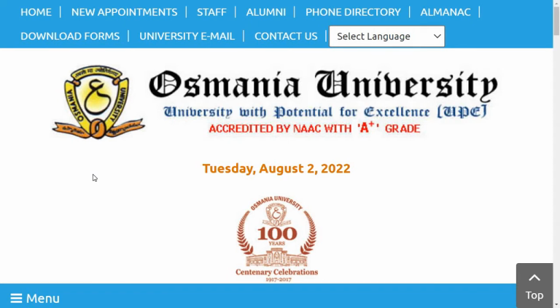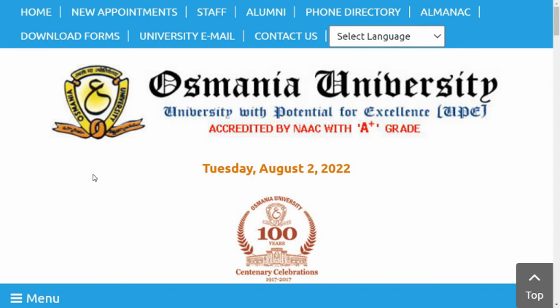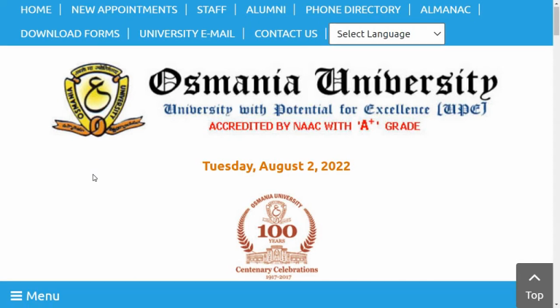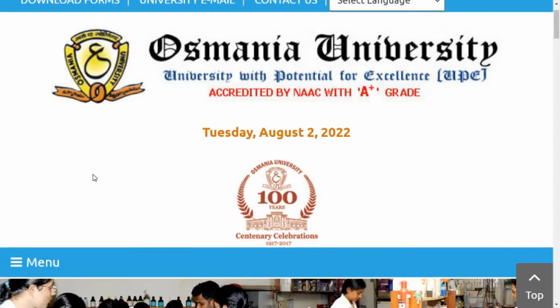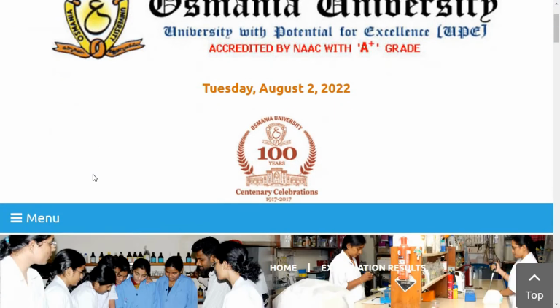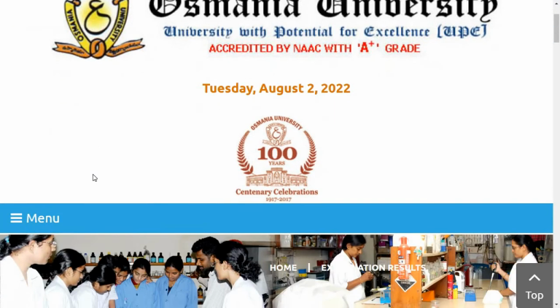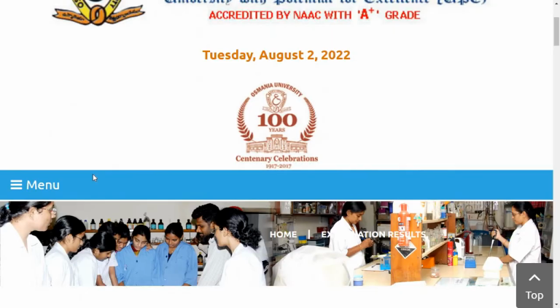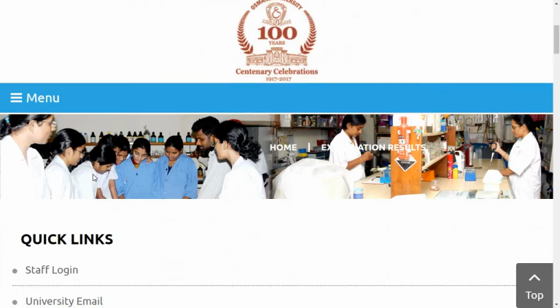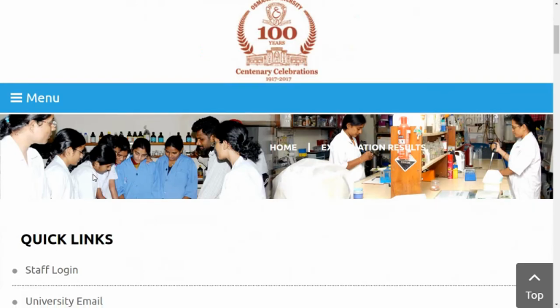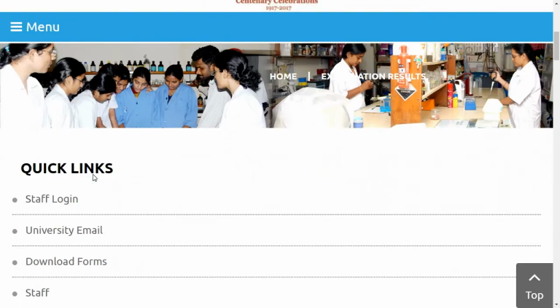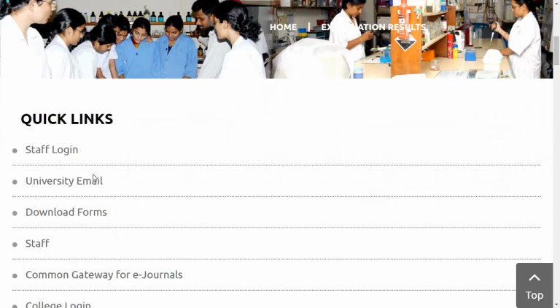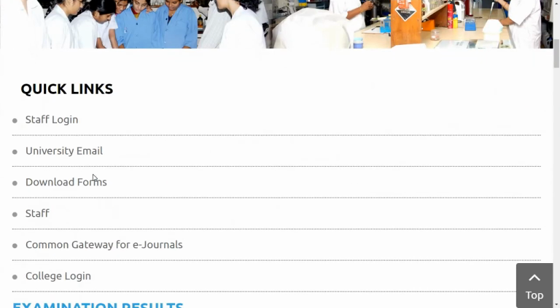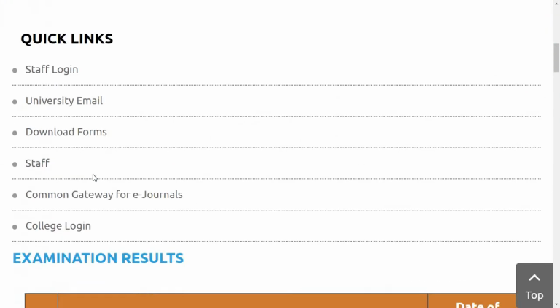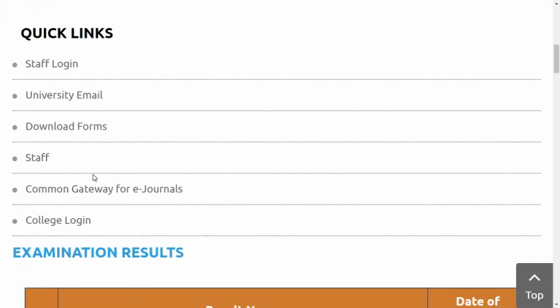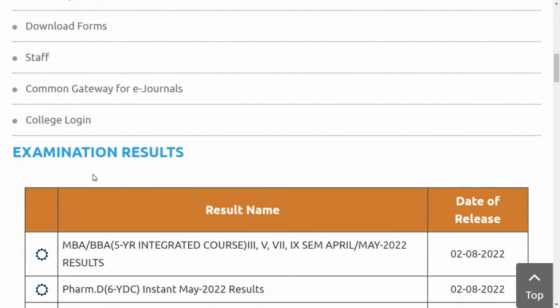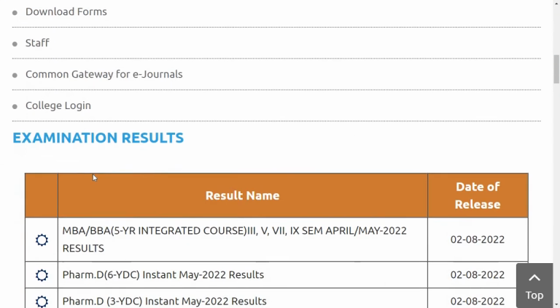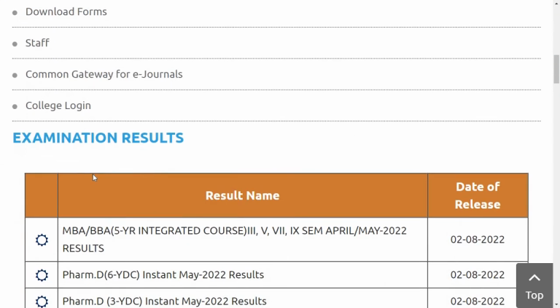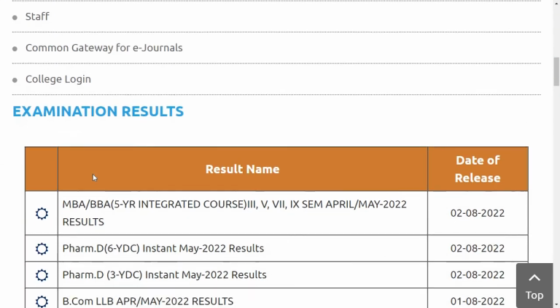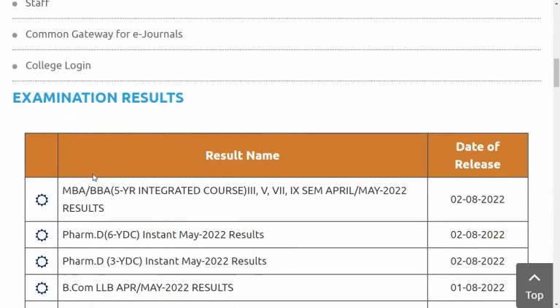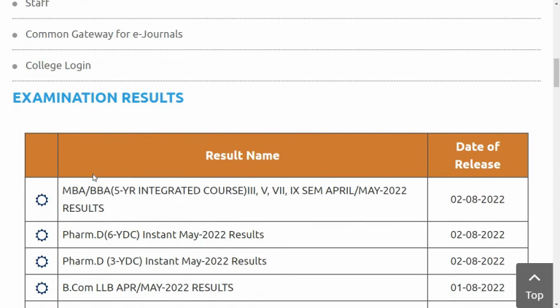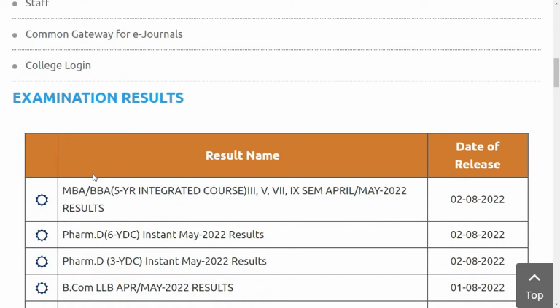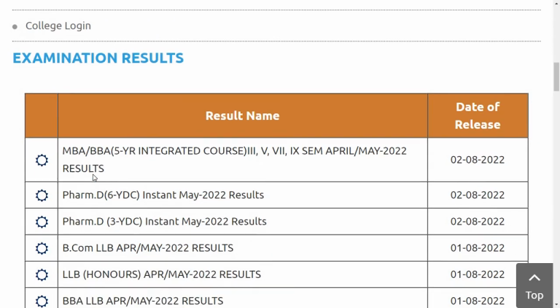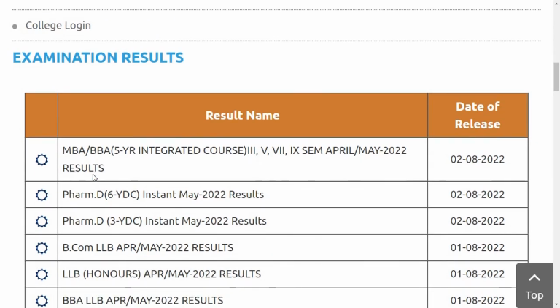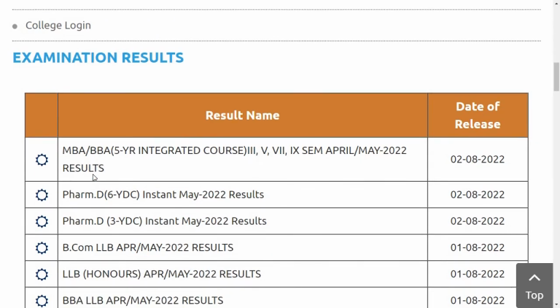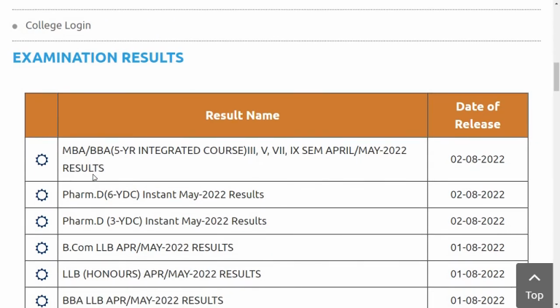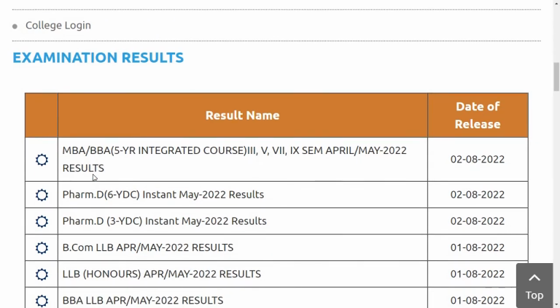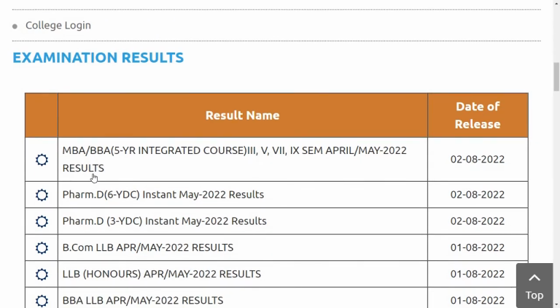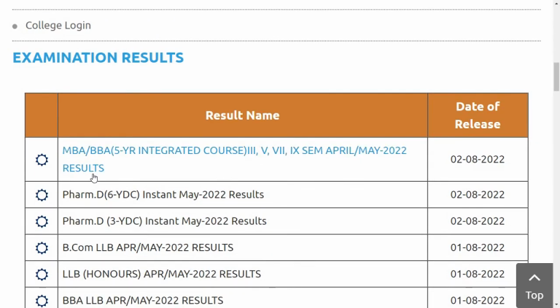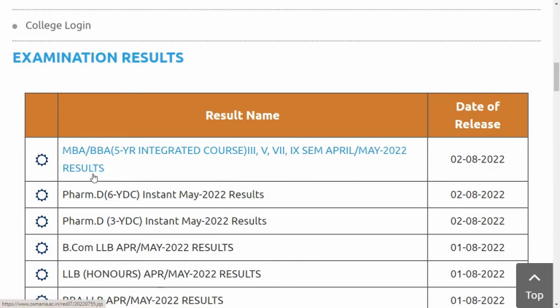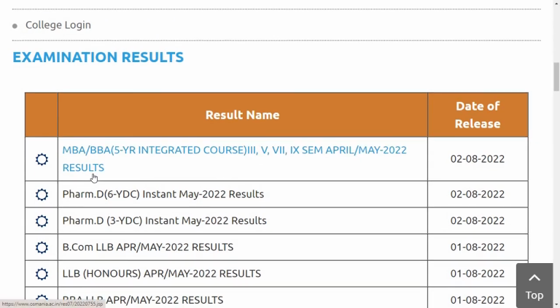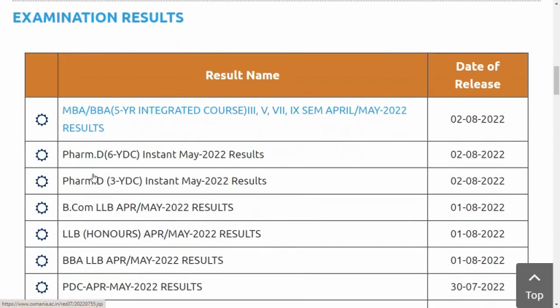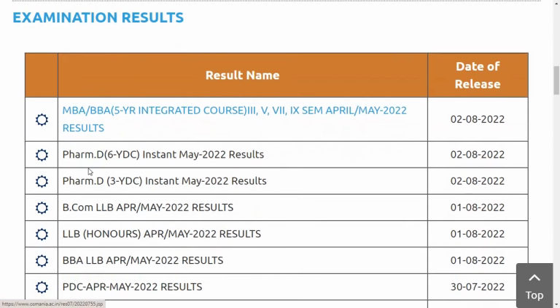So without further ado, let's get into the video. Today, on 2nd of August 2022, Osmania University has released 3 results.